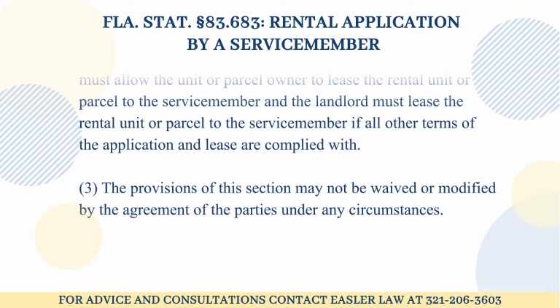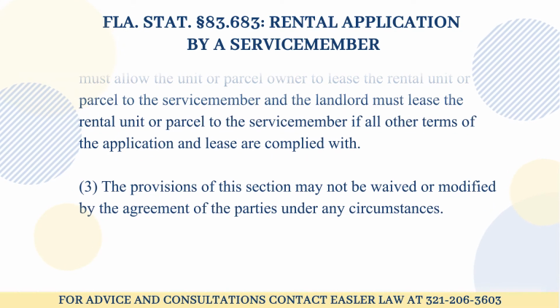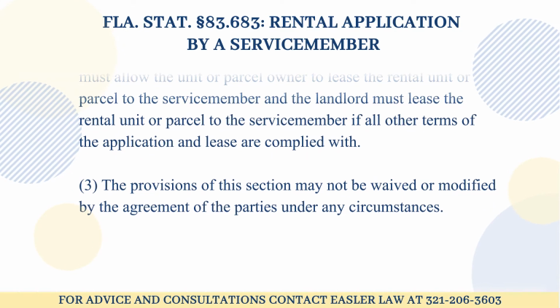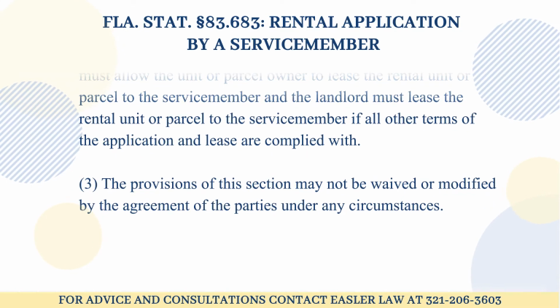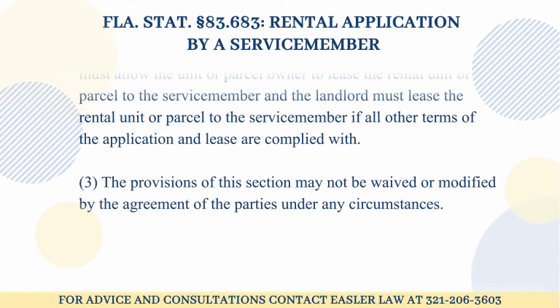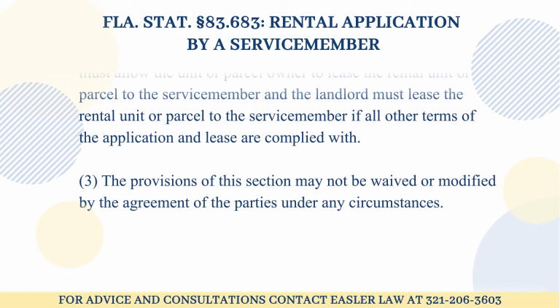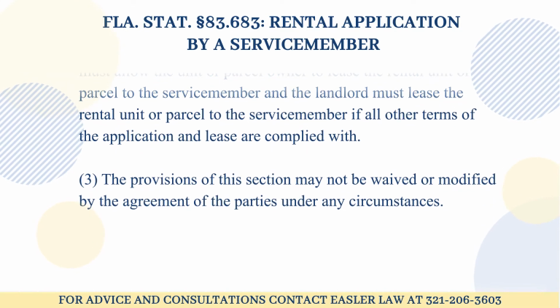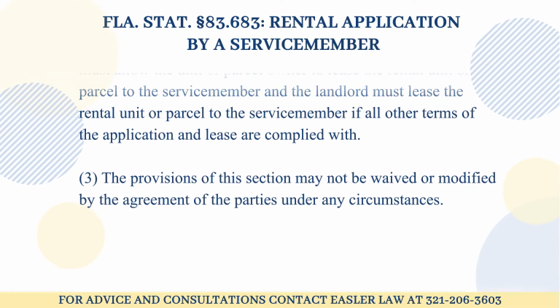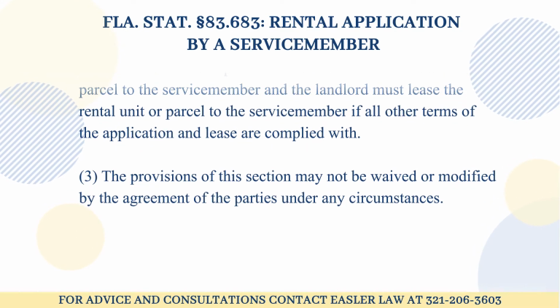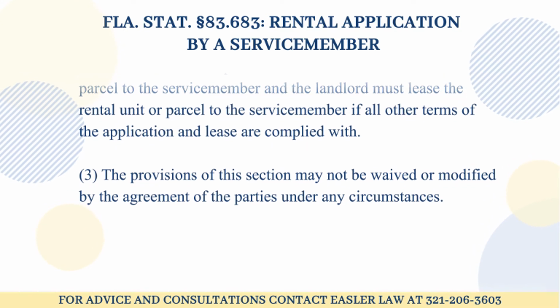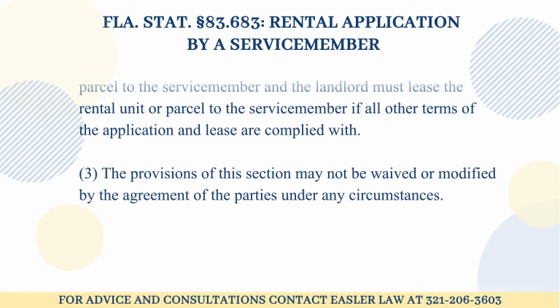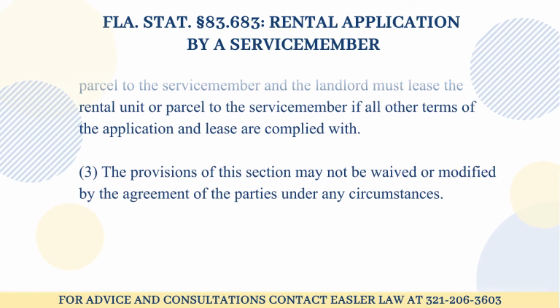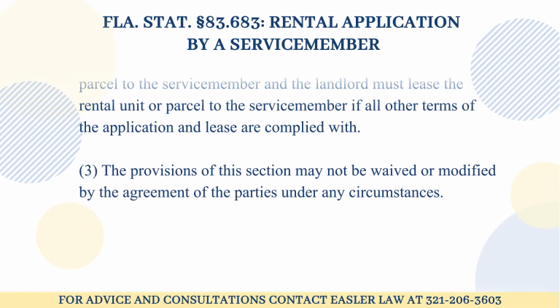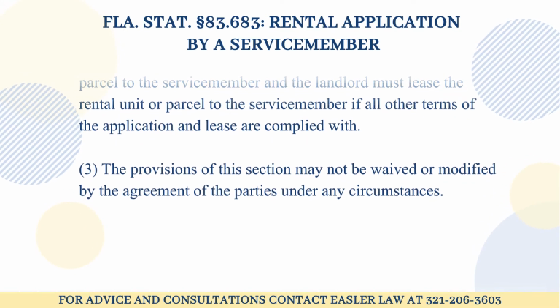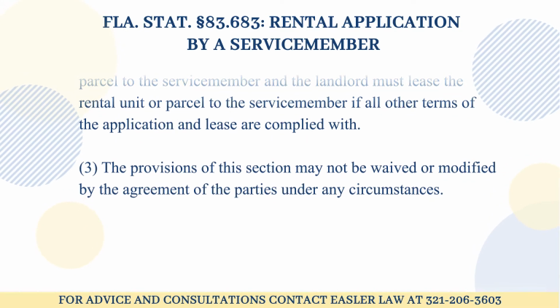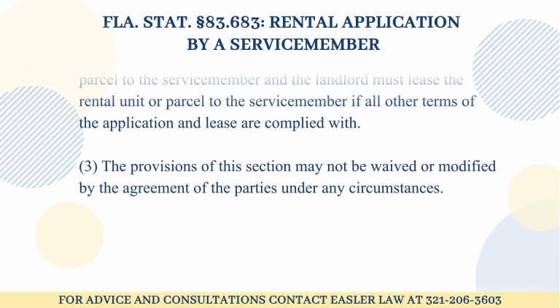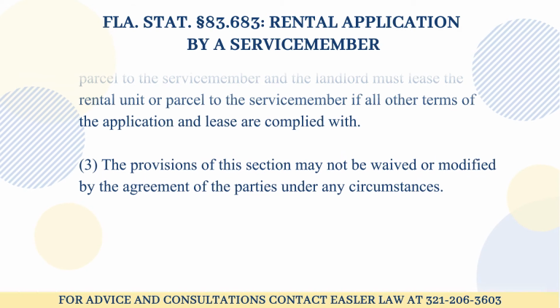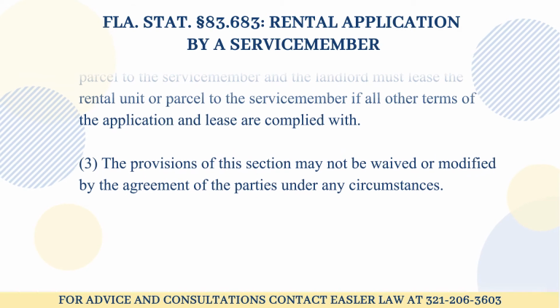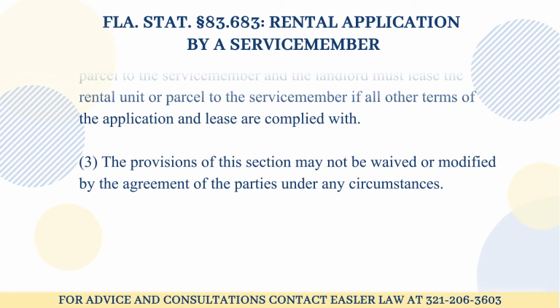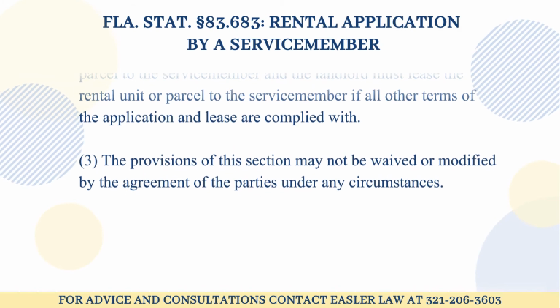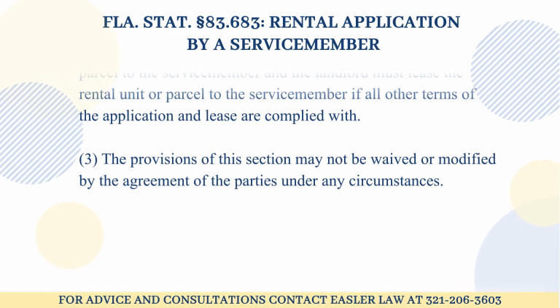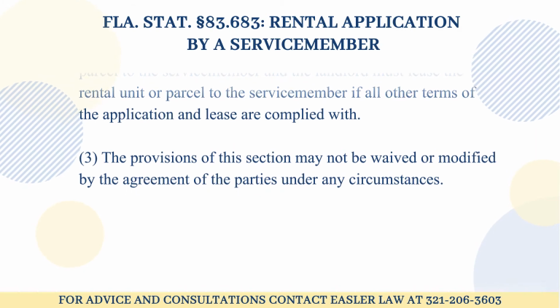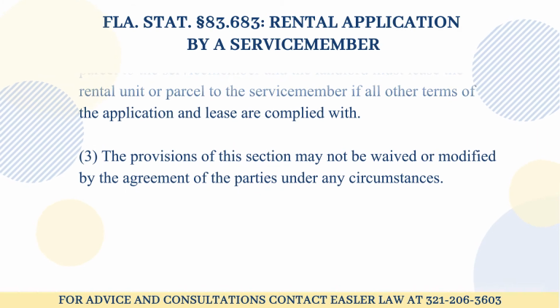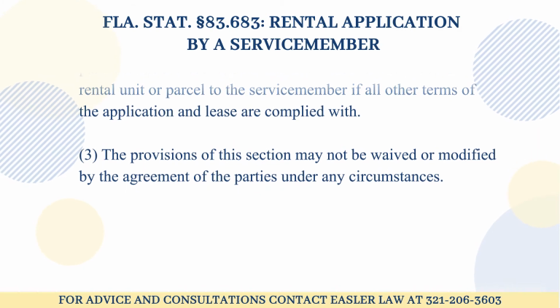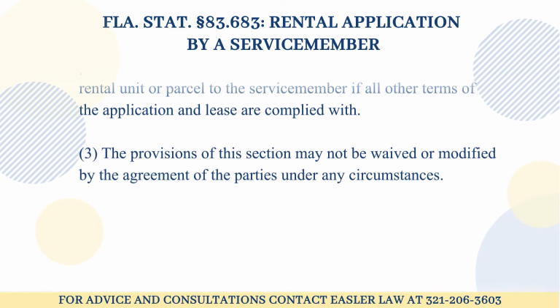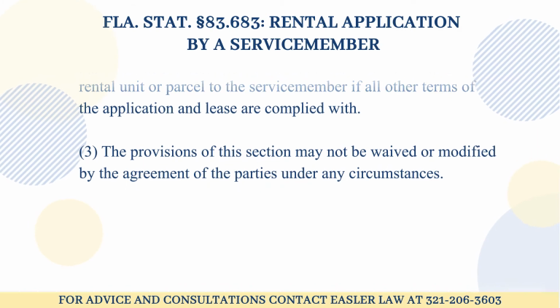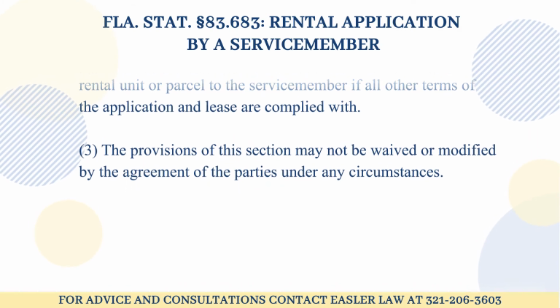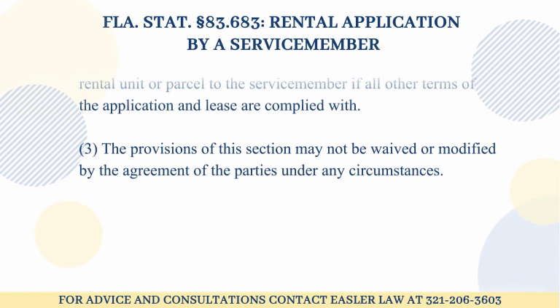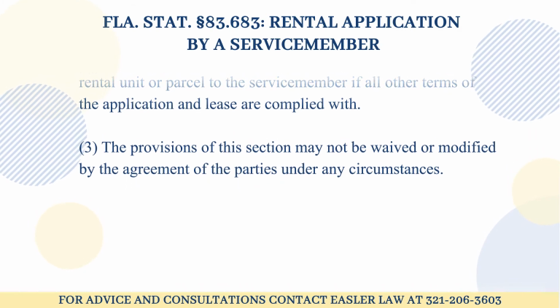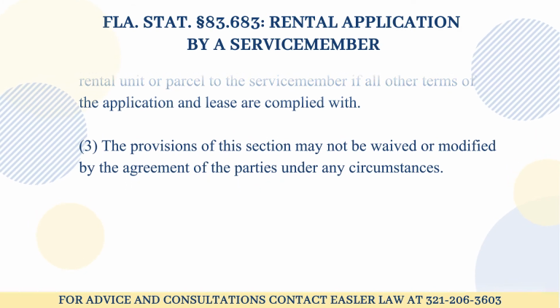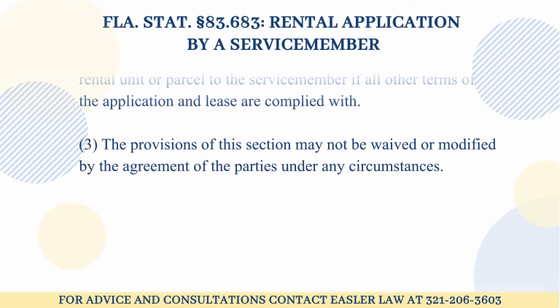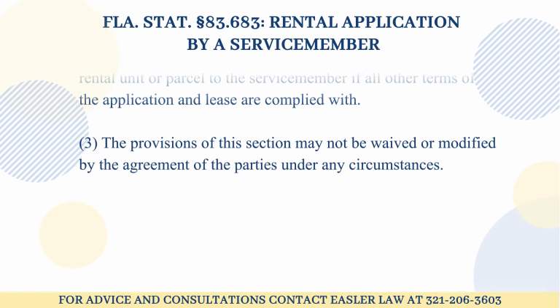3. The provisions of this section may not be waived or modified by the agreement of the parties under any circumstances.